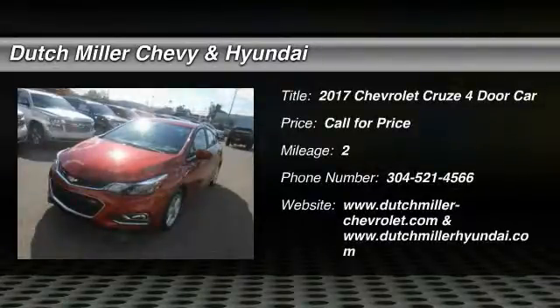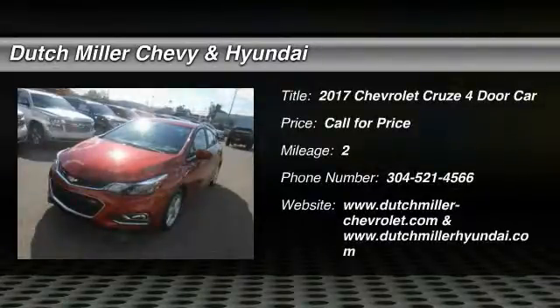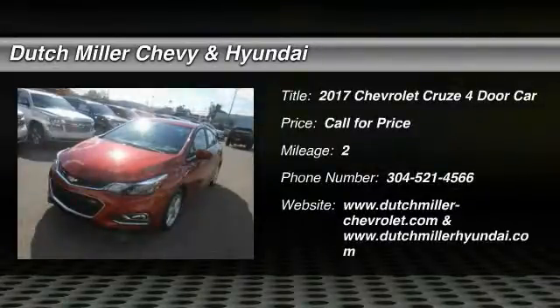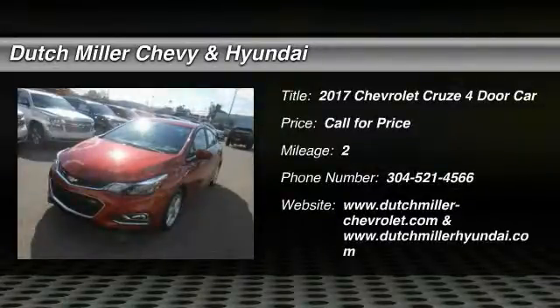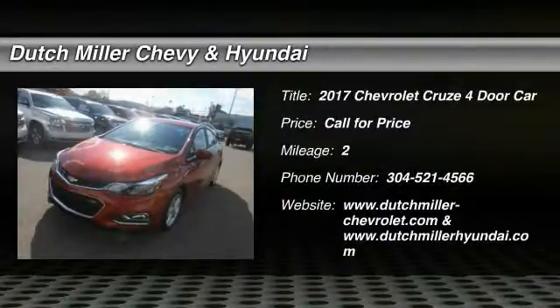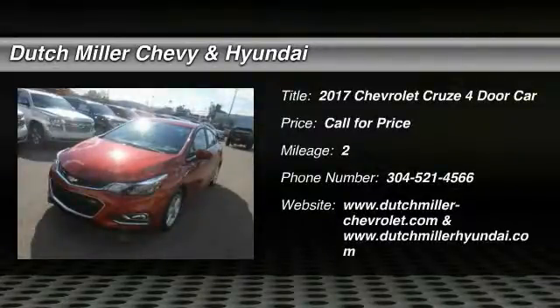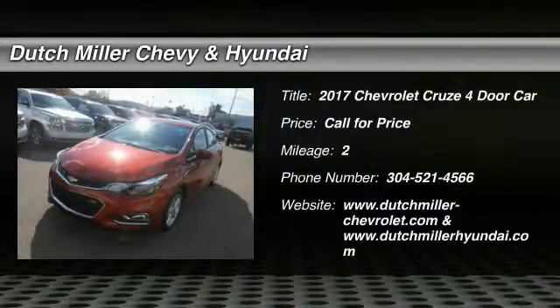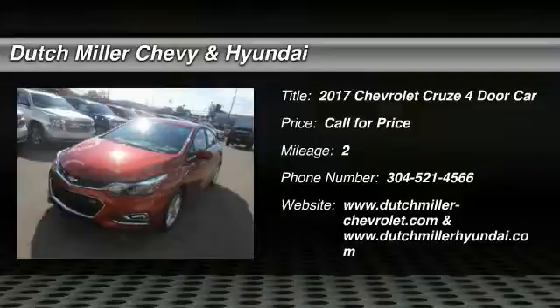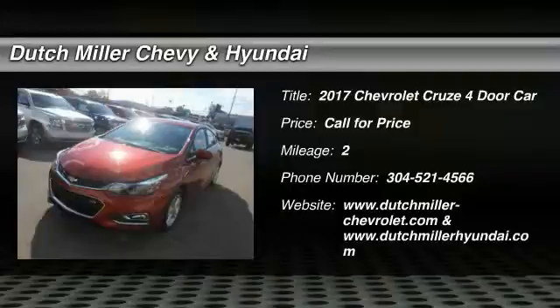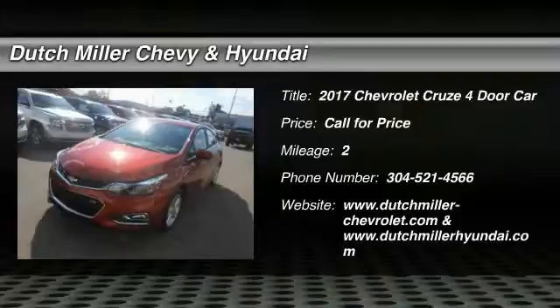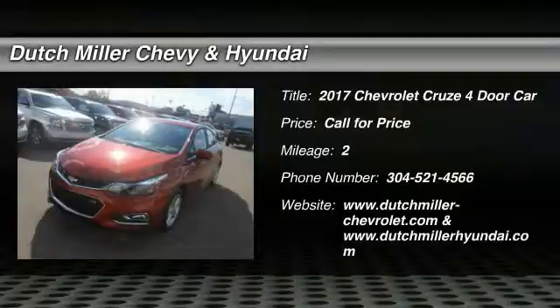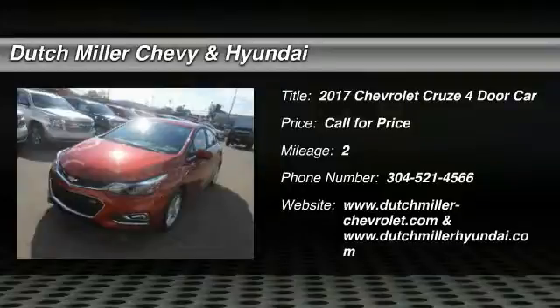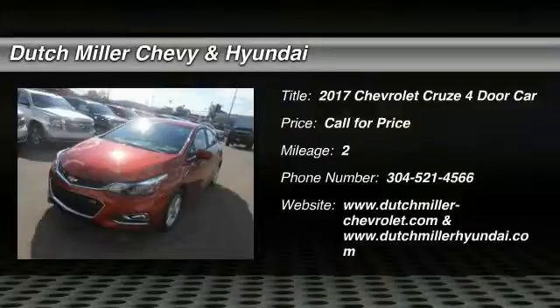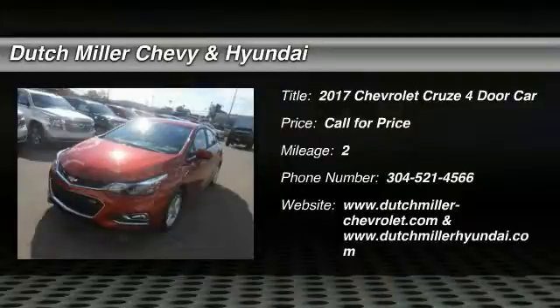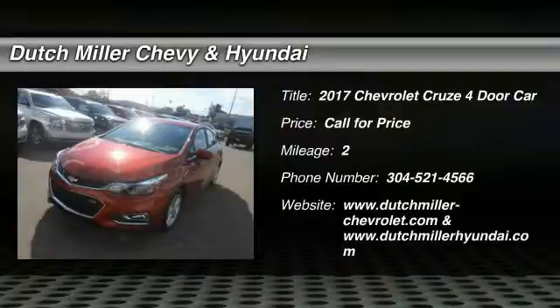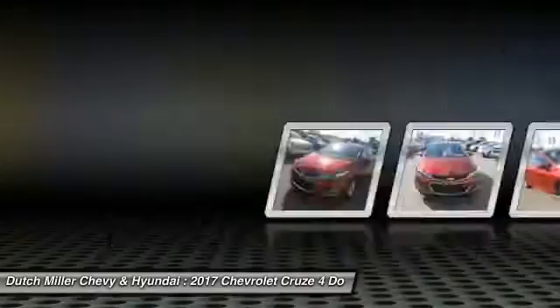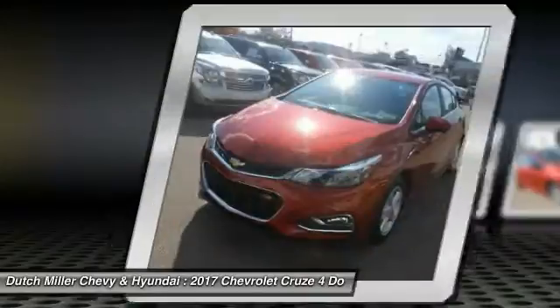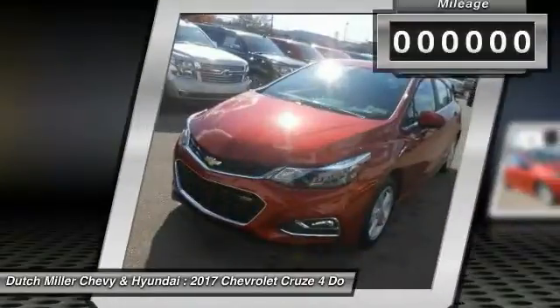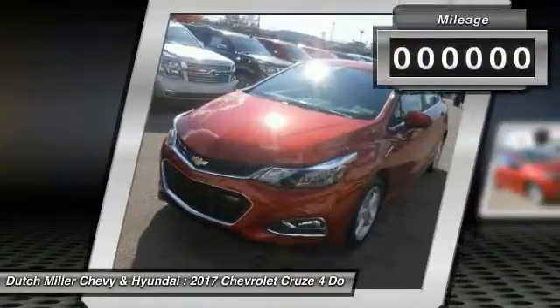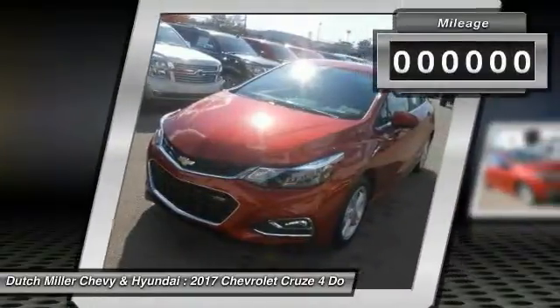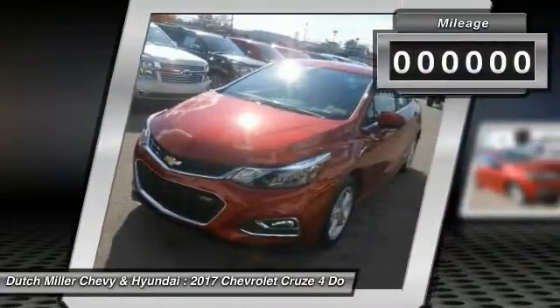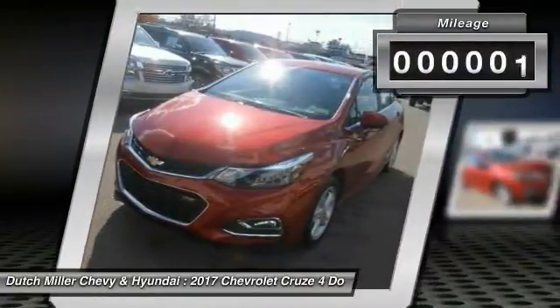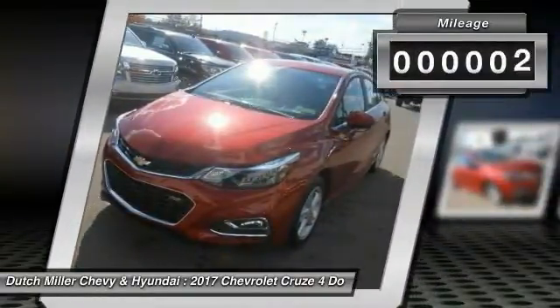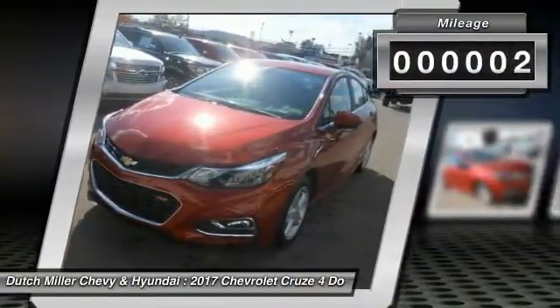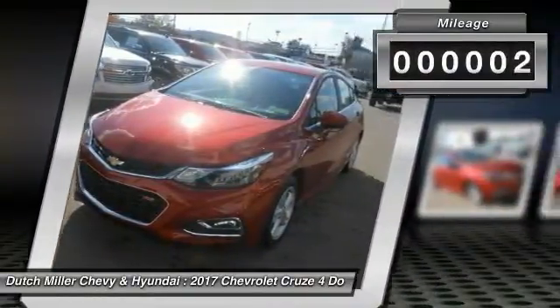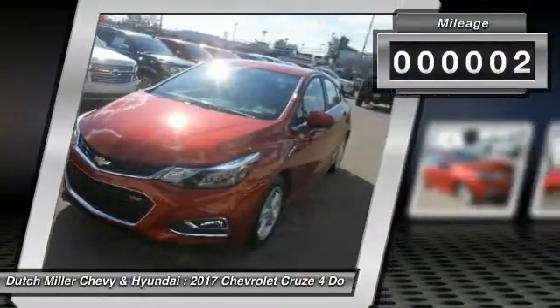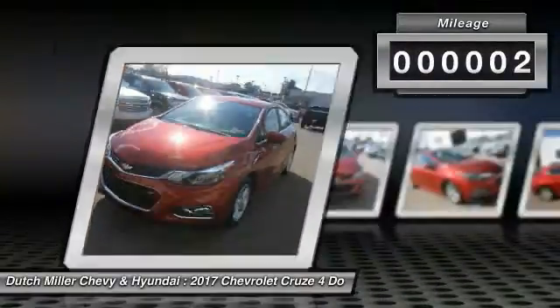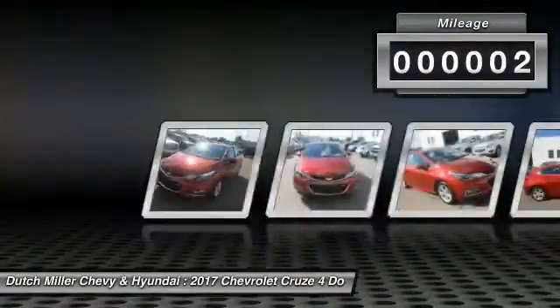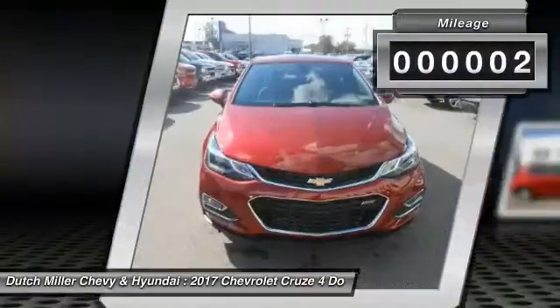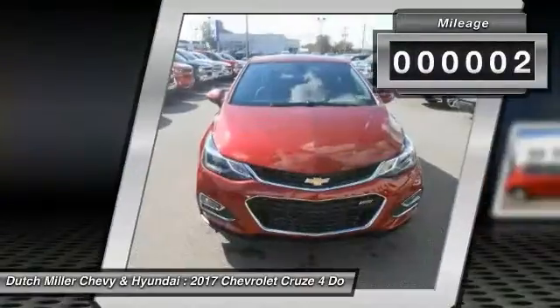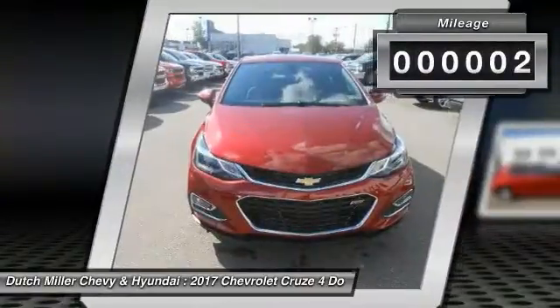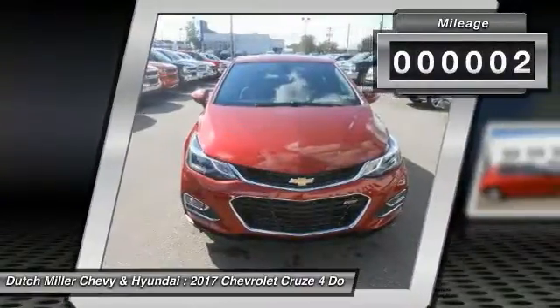The Cruze Blueprint calls for more than you'd expect. This vehicle has less than 100 miles.